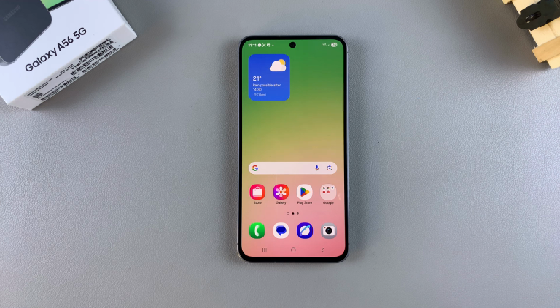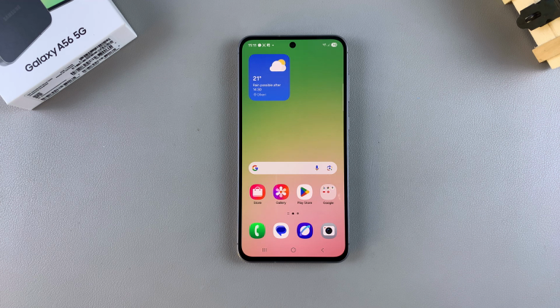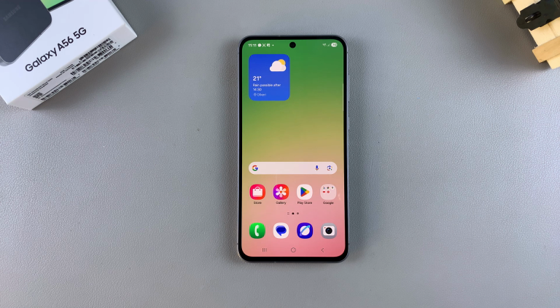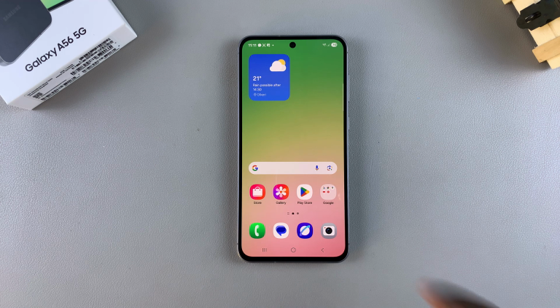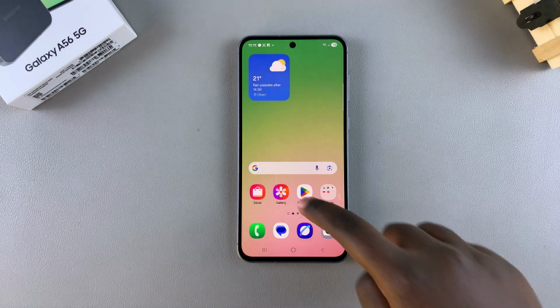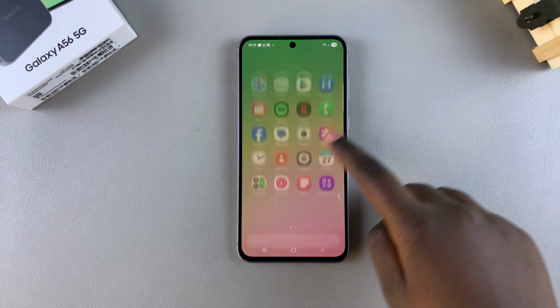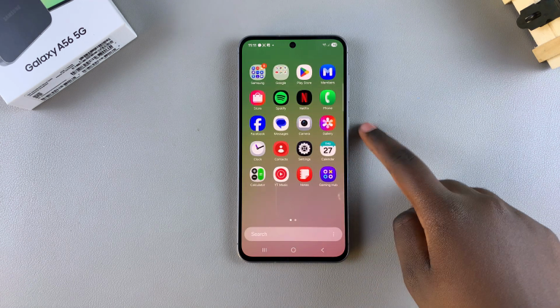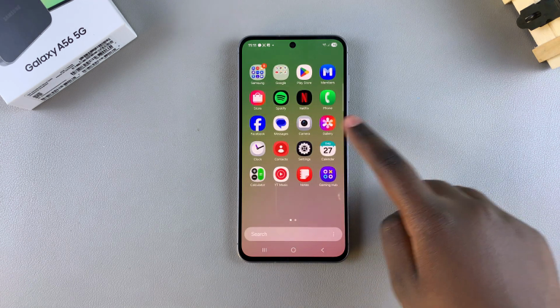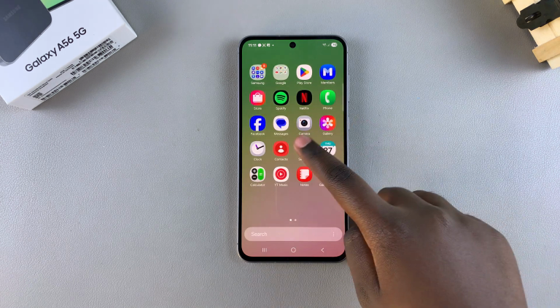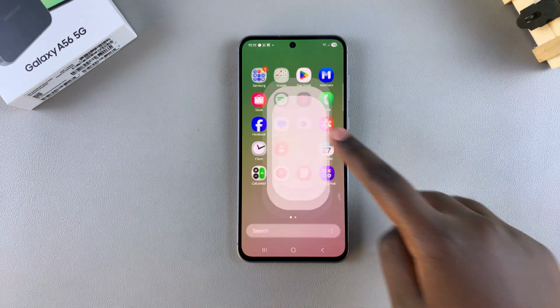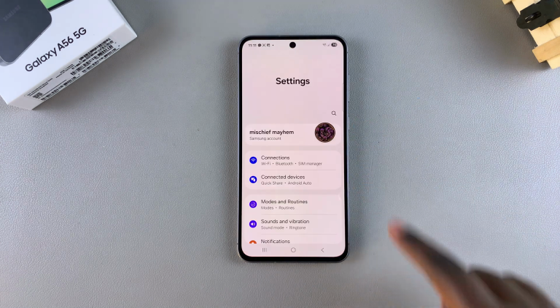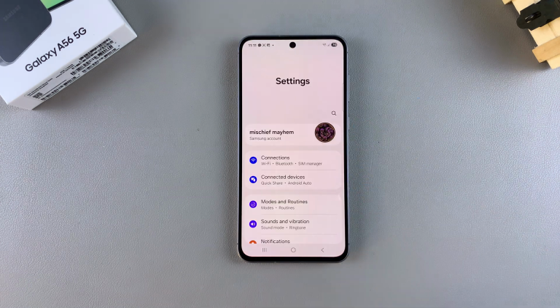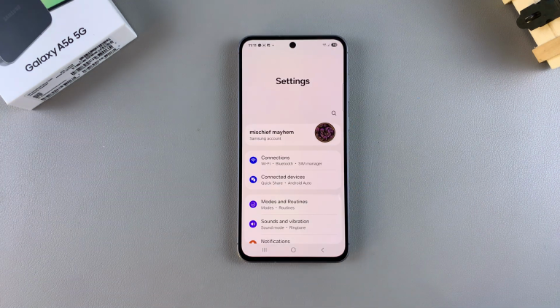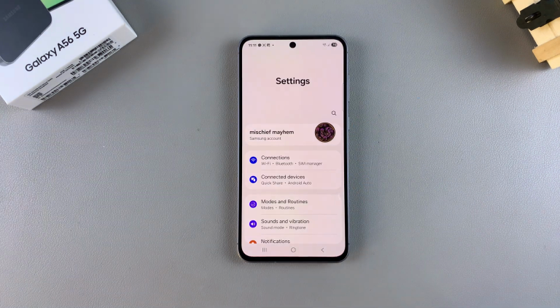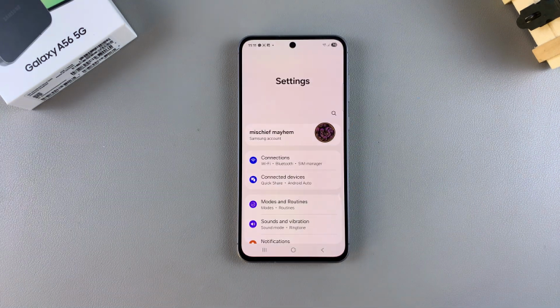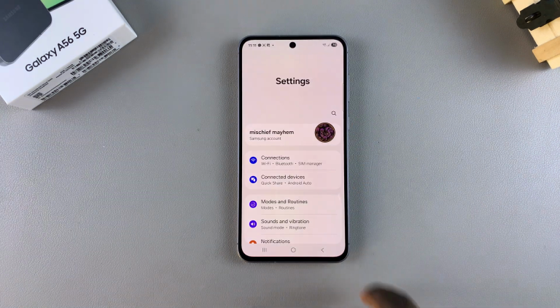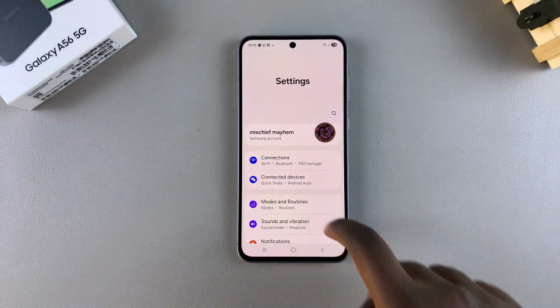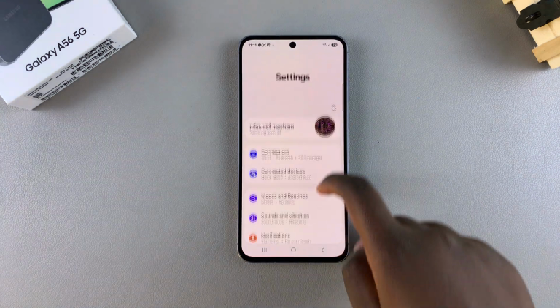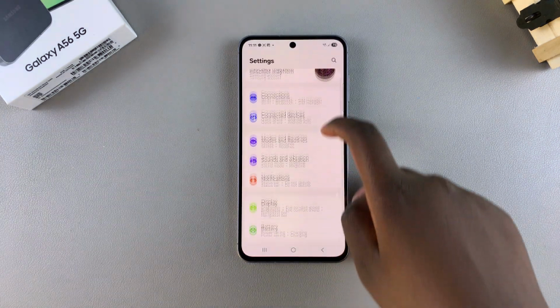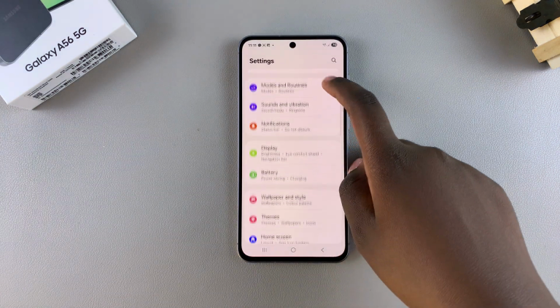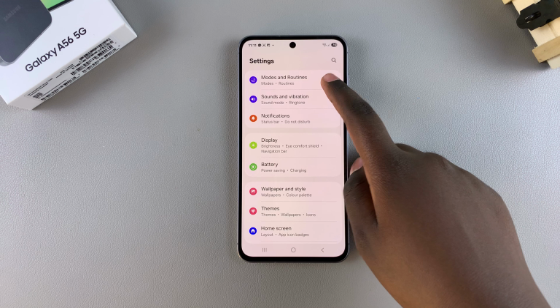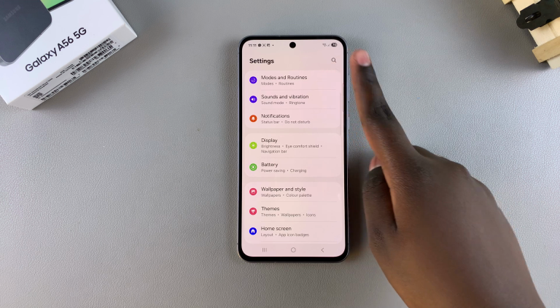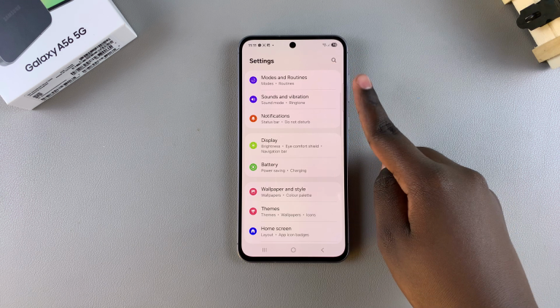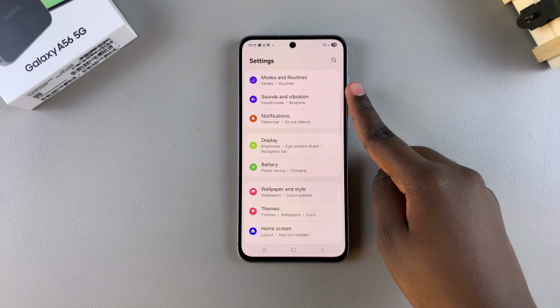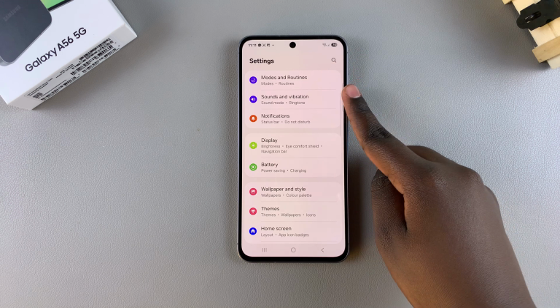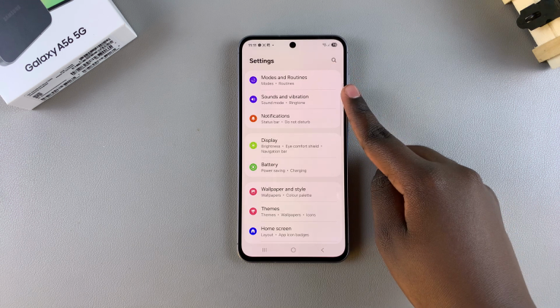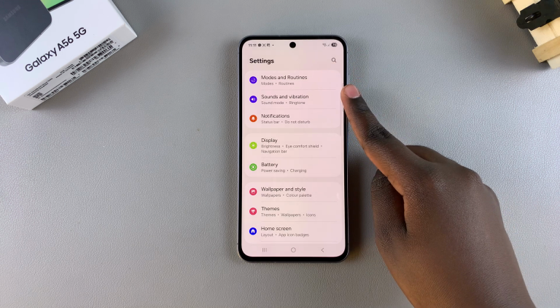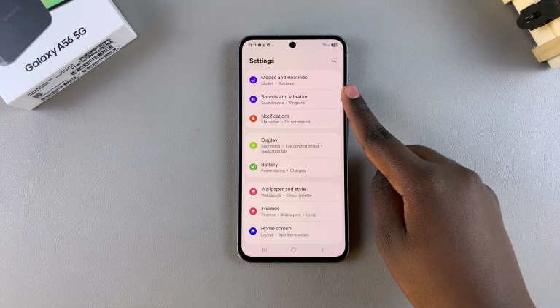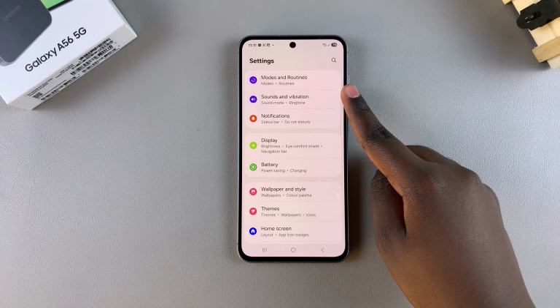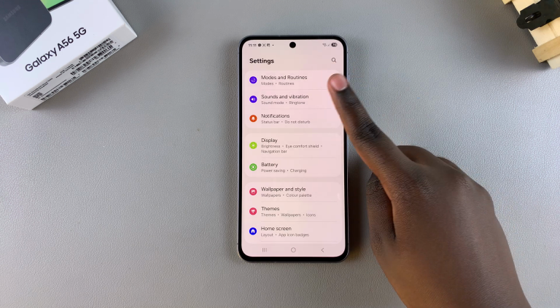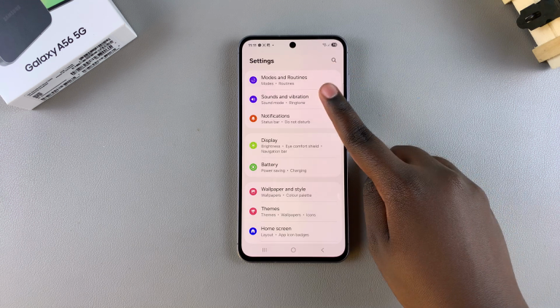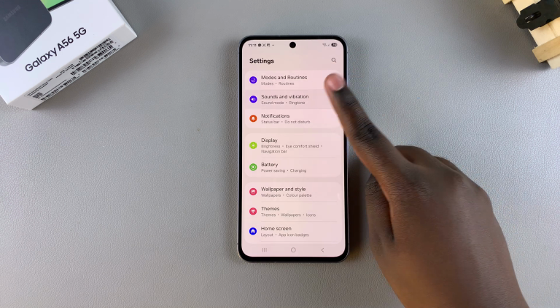Start by opening the Settings app. From here, scroll and select Sounds and Vibration.